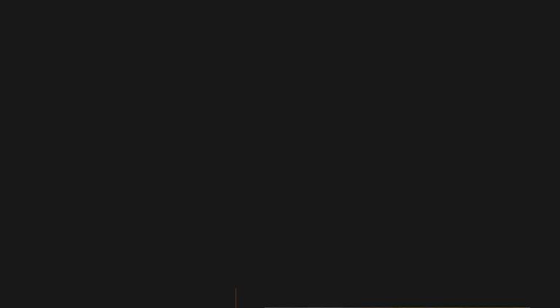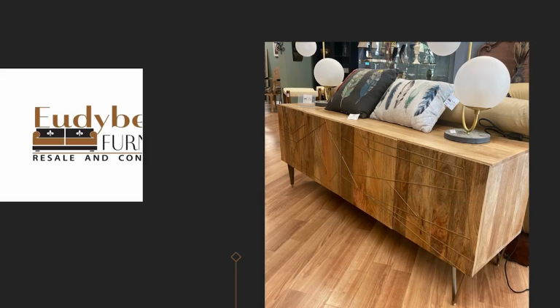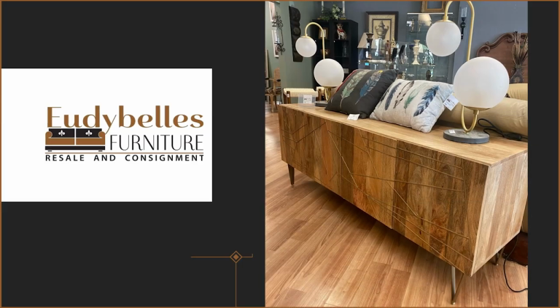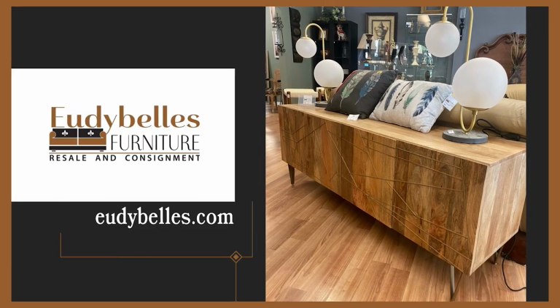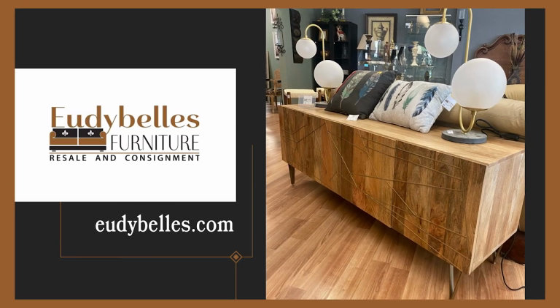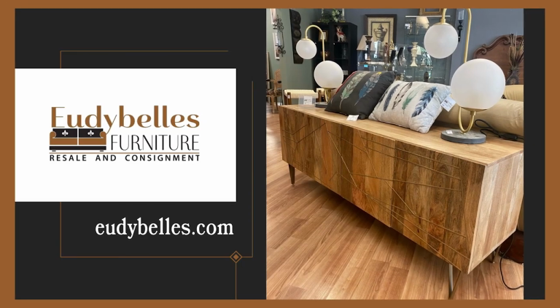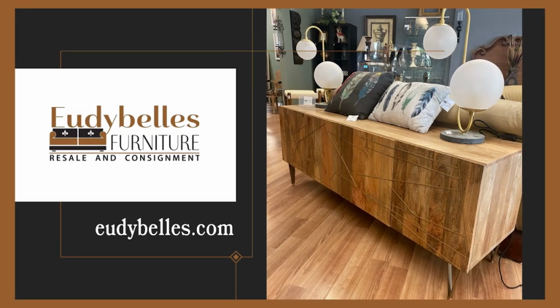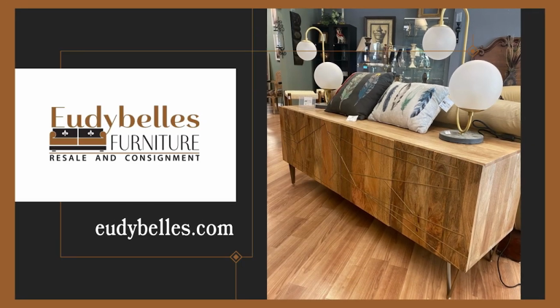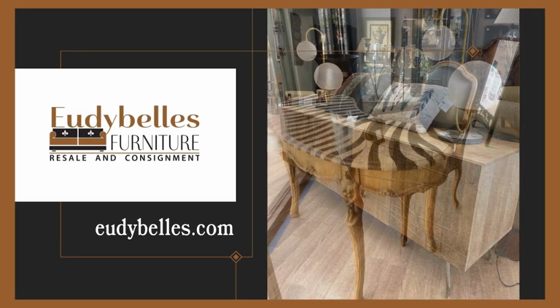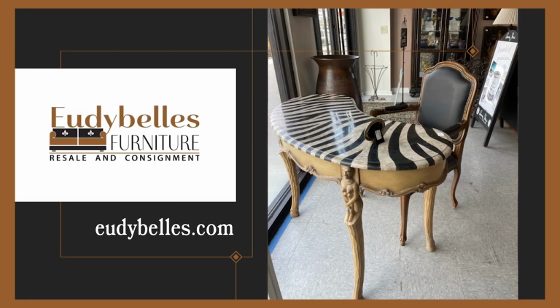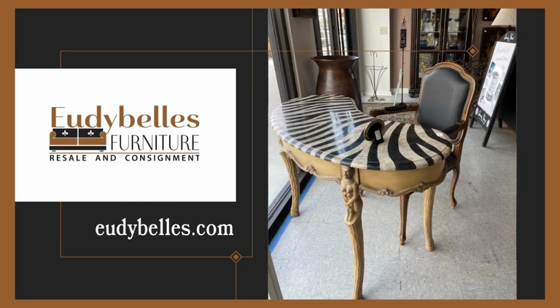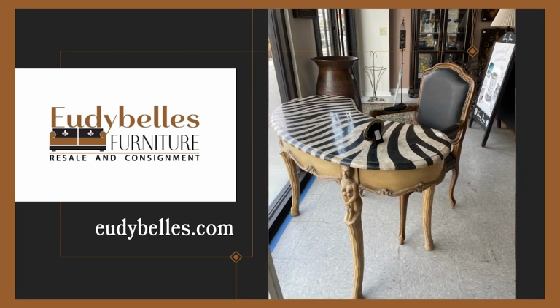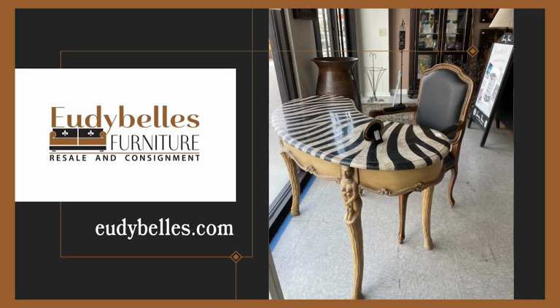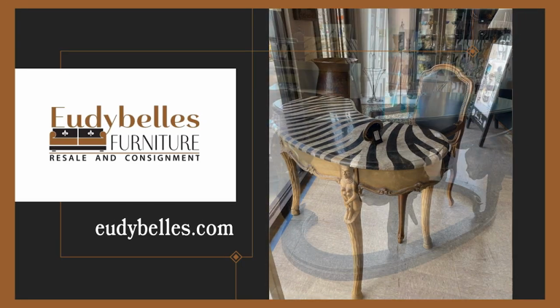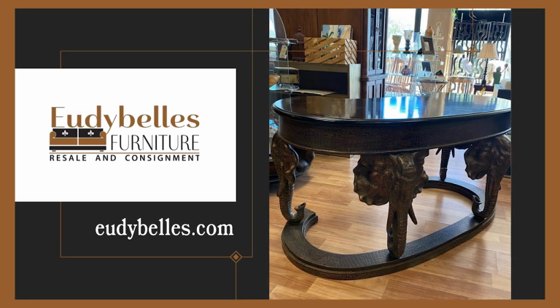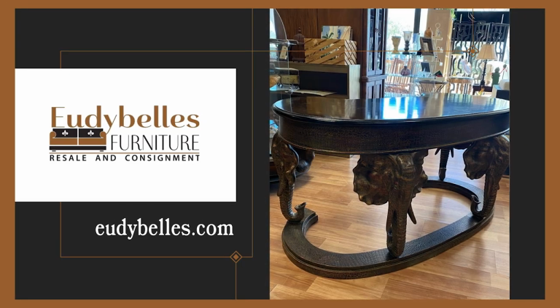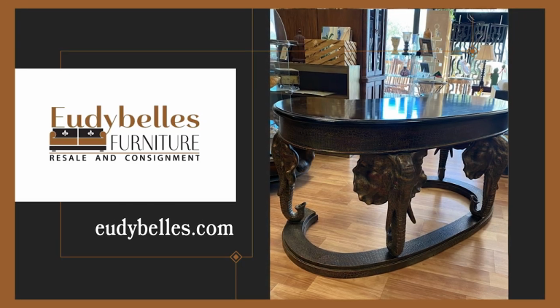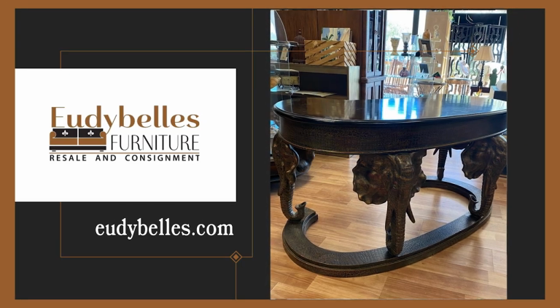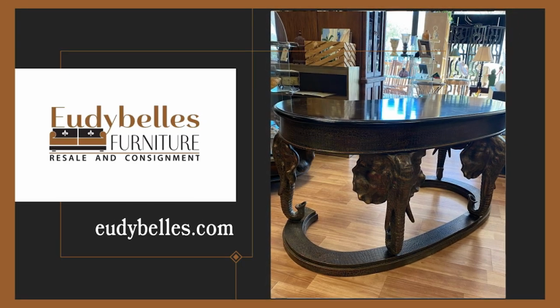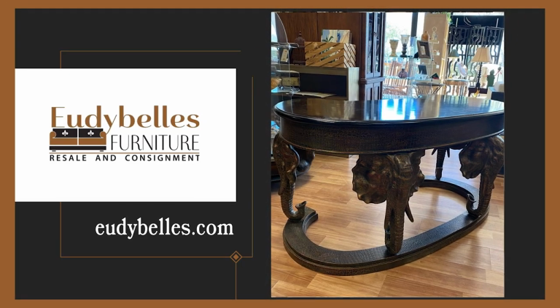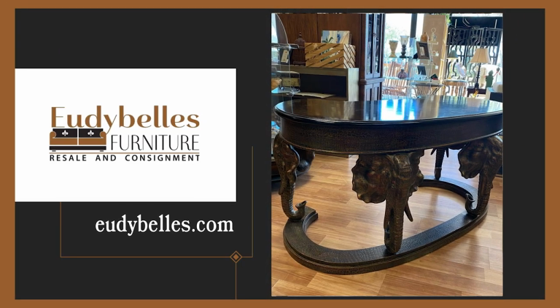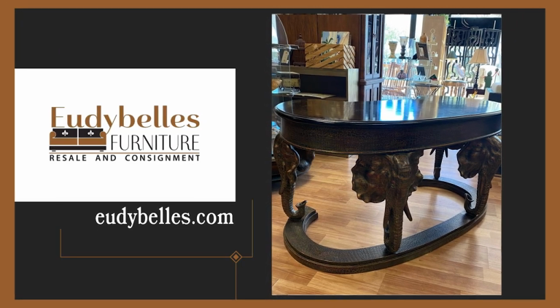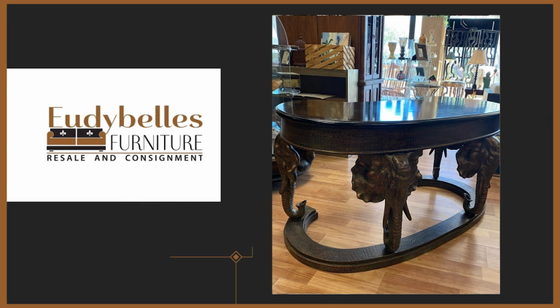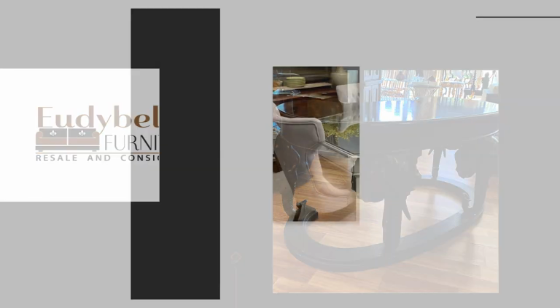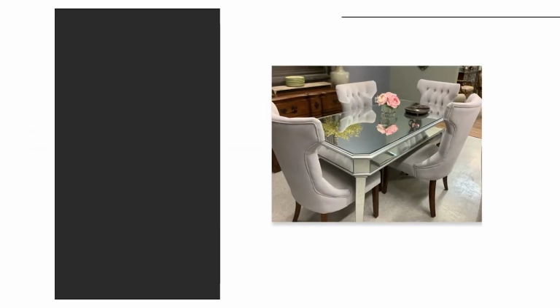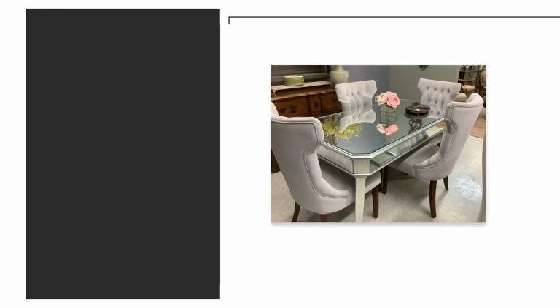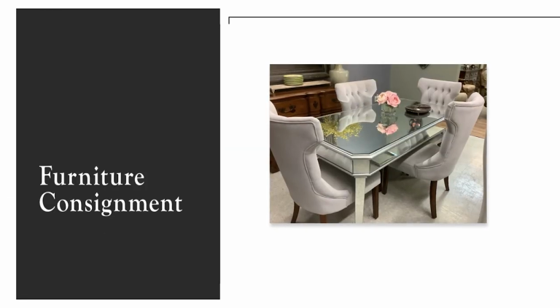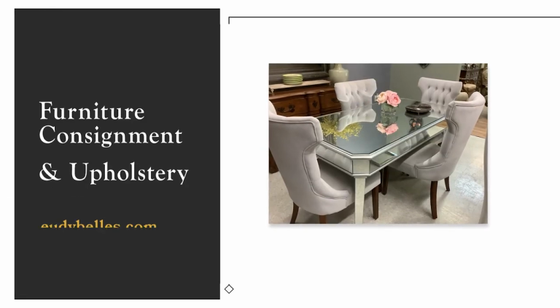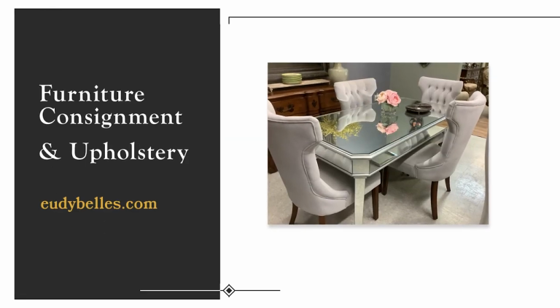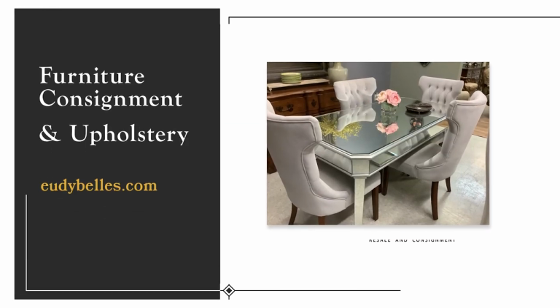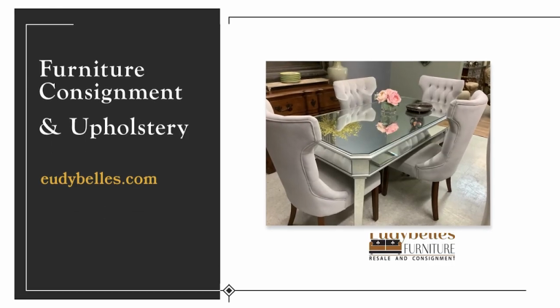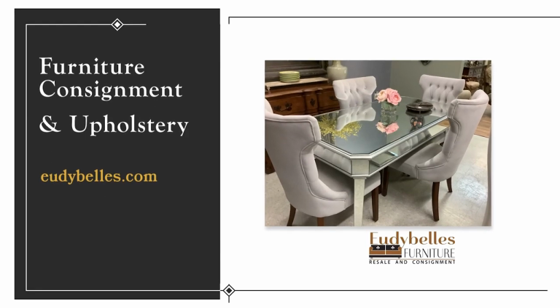Are you downsizing, moving, or redecorating? Is your furniture still in excellent condition? Then you need UdBell's Furniture Consignment.